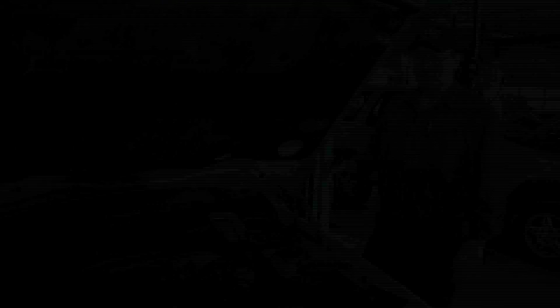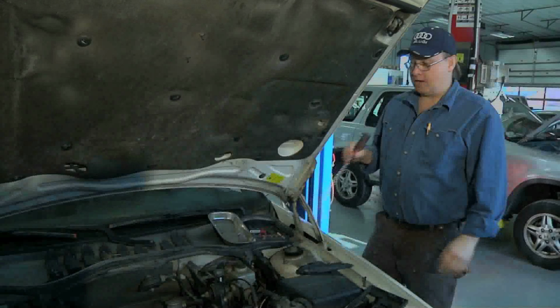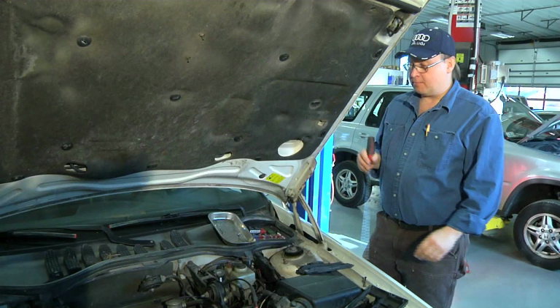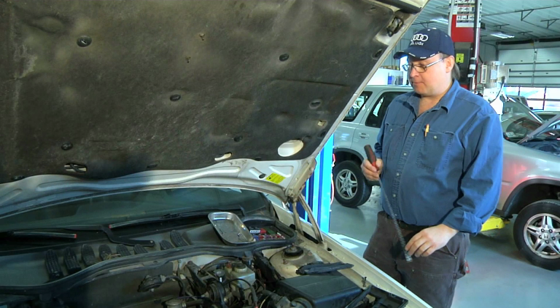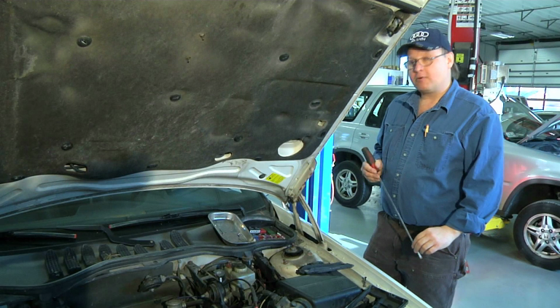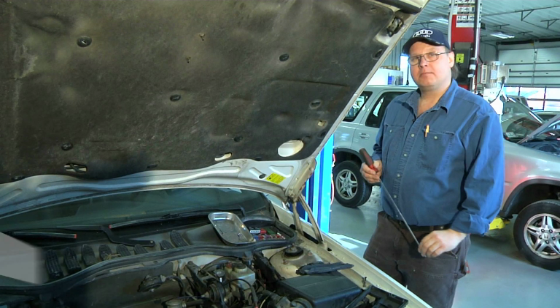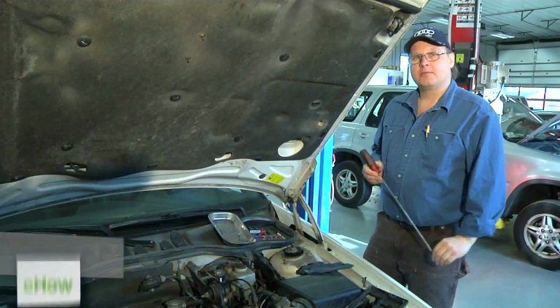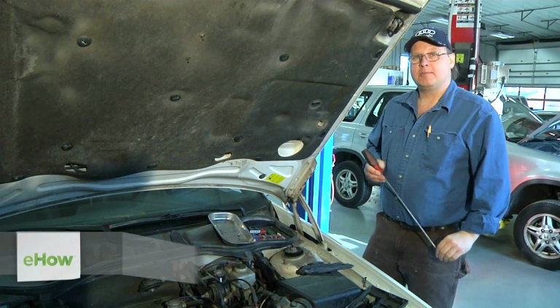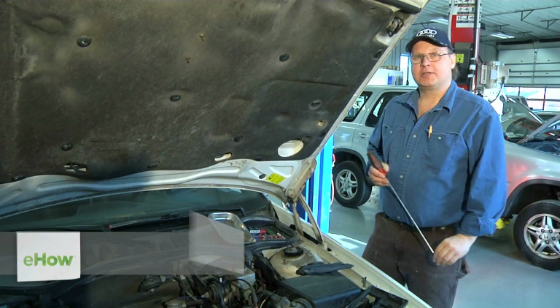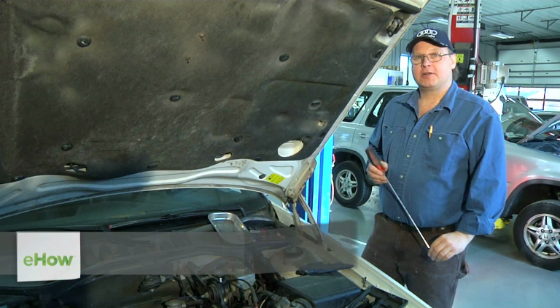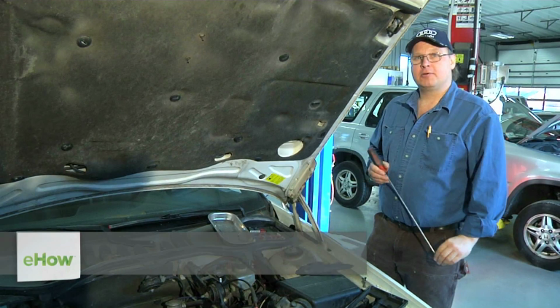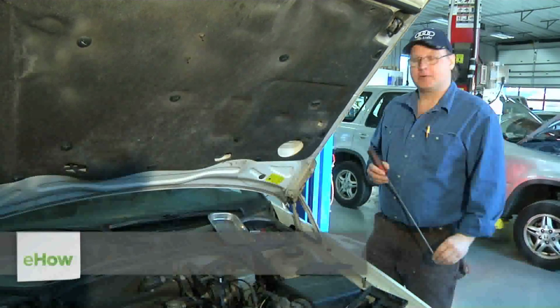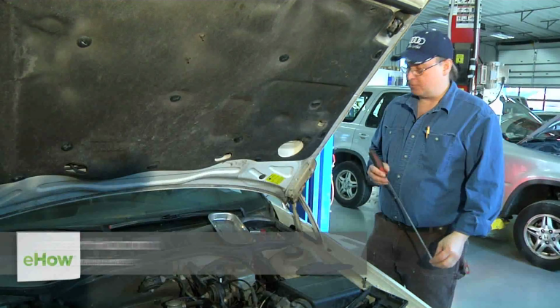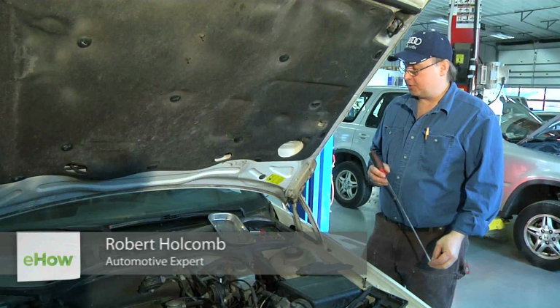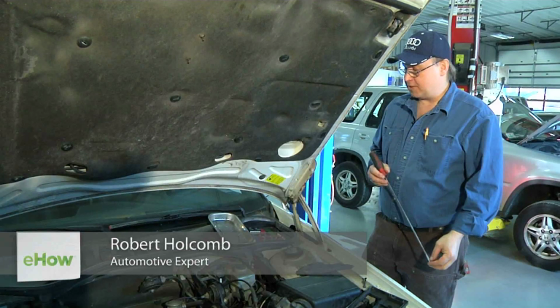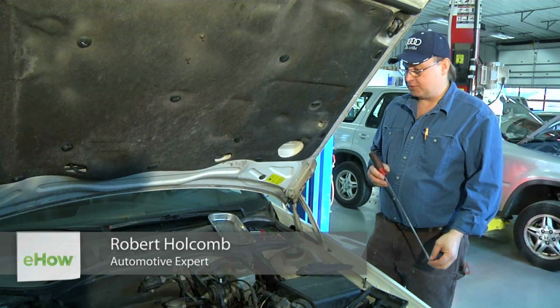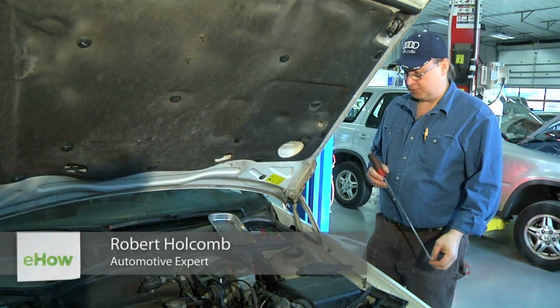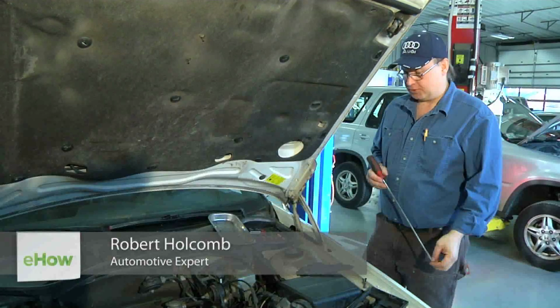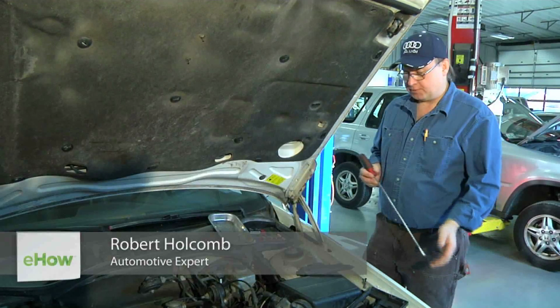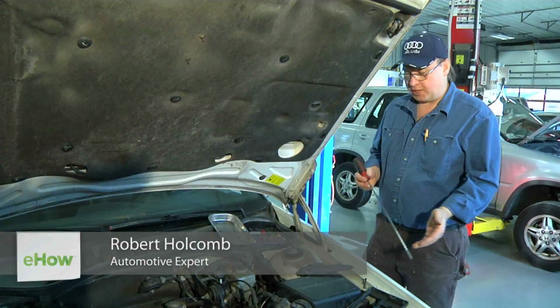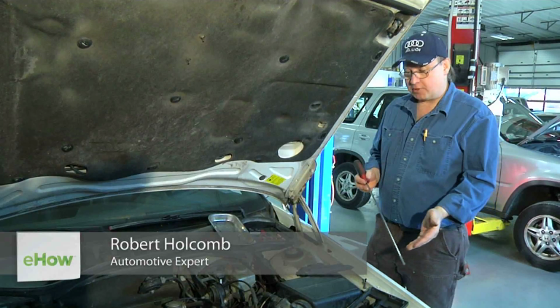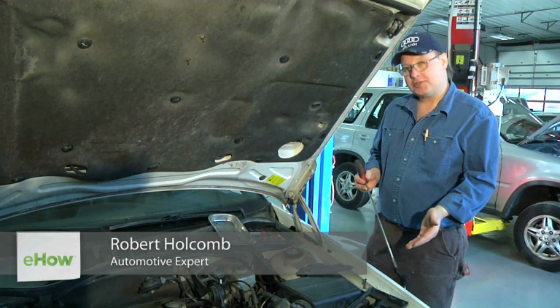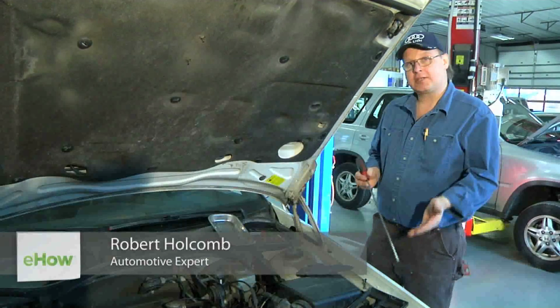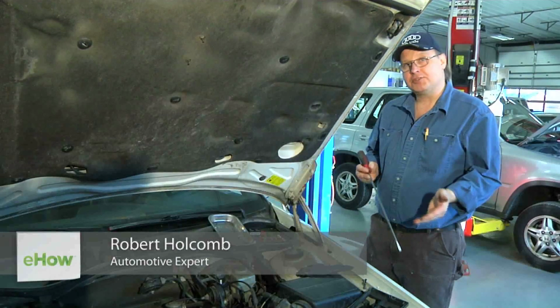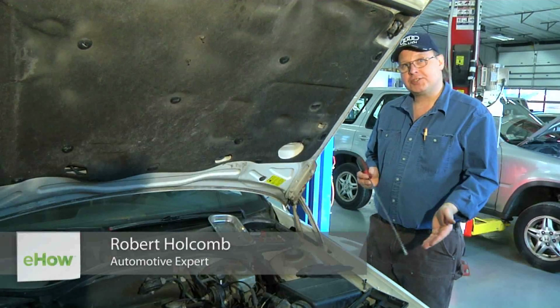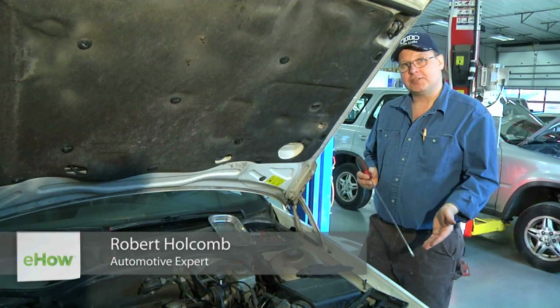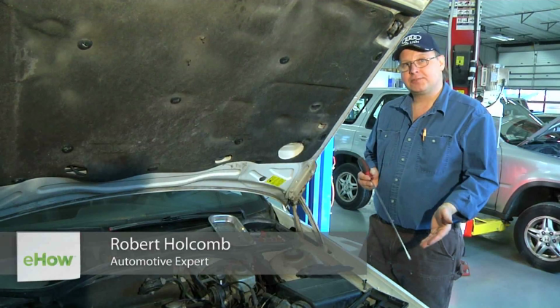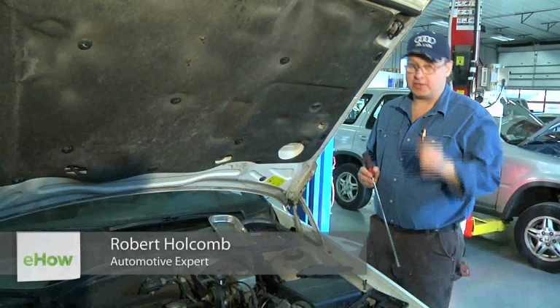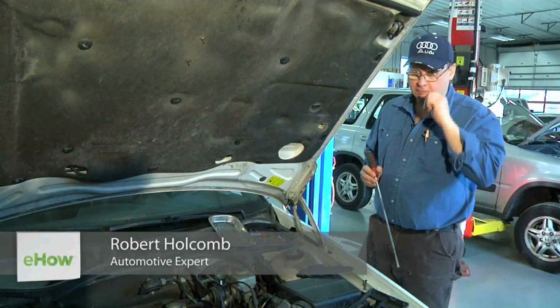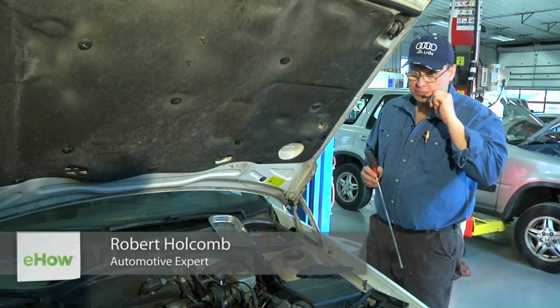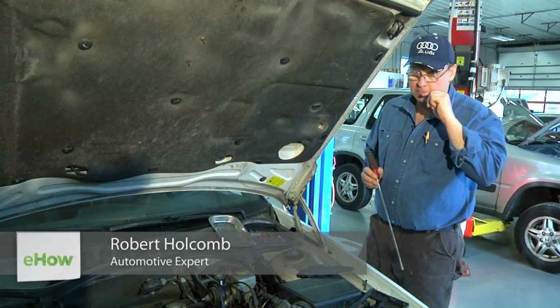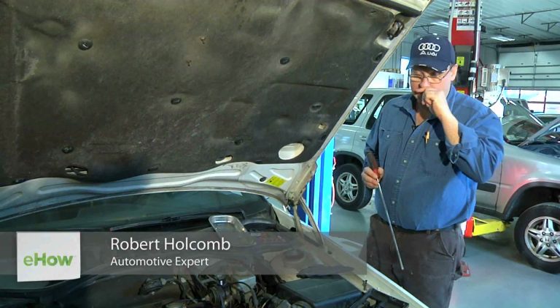Hi, I'm Bob Holcomb from Apex Automotive in Great Barrington, Massachusetts. Today we're going to check the resistance on your fuel pump wire.